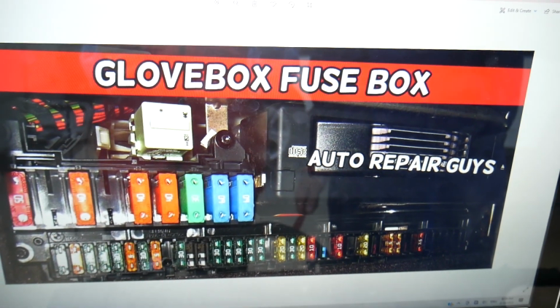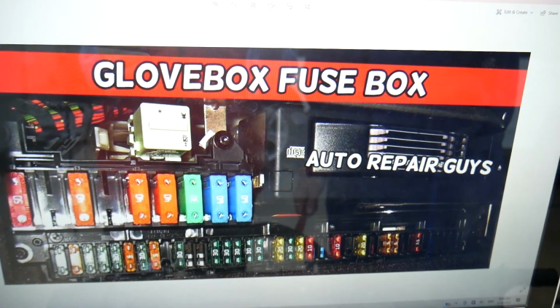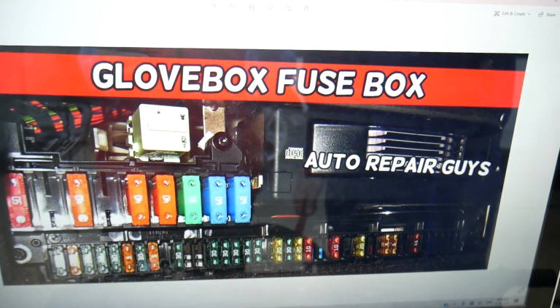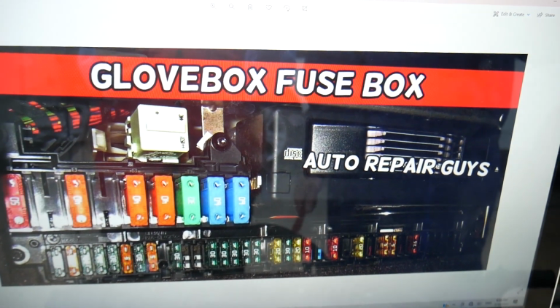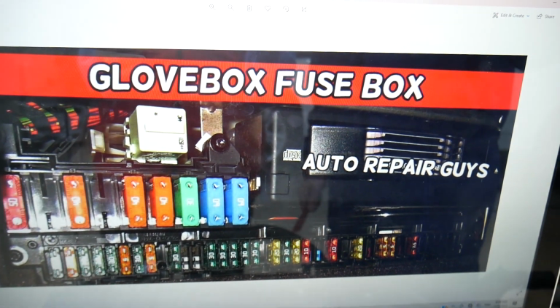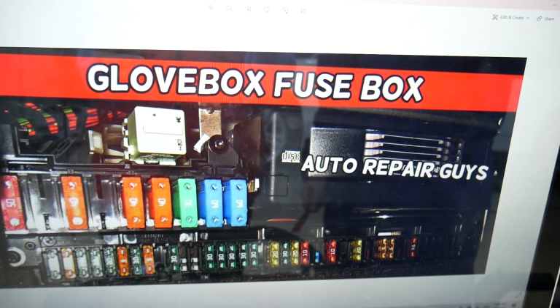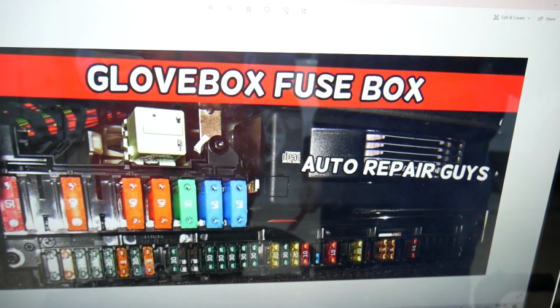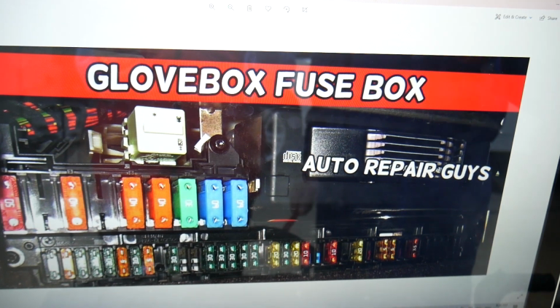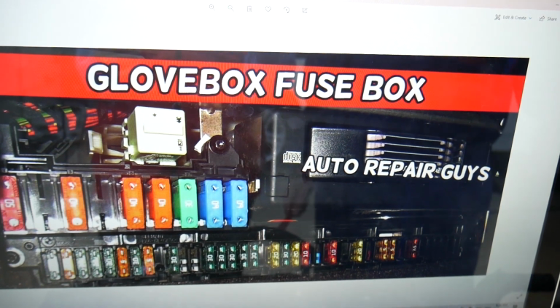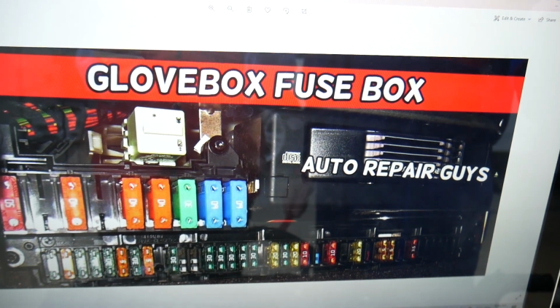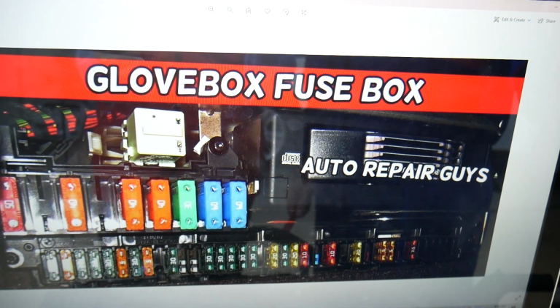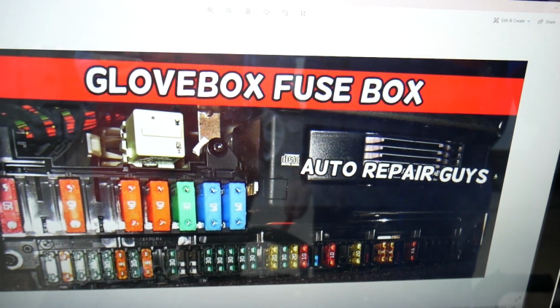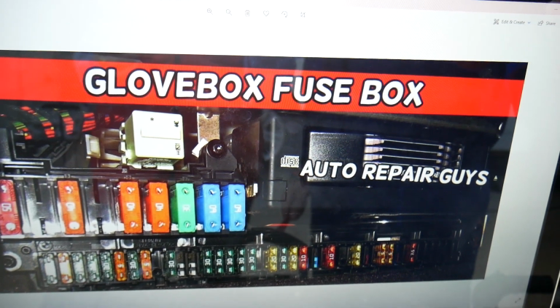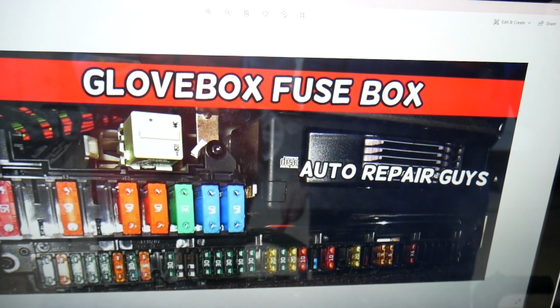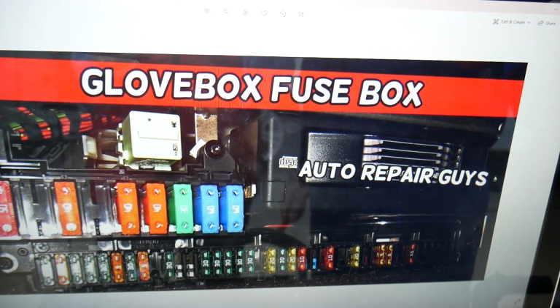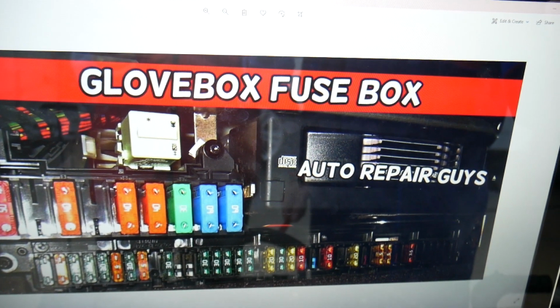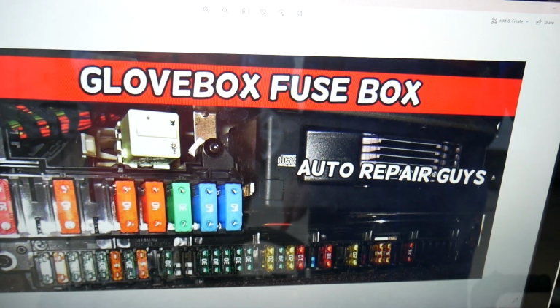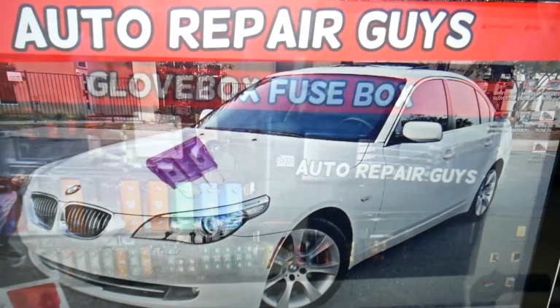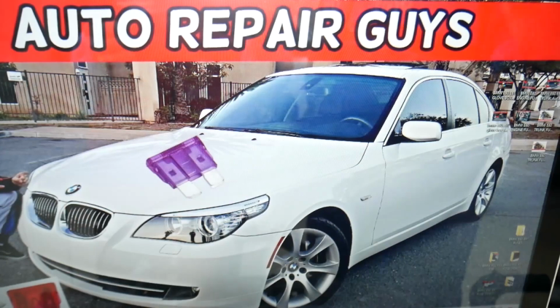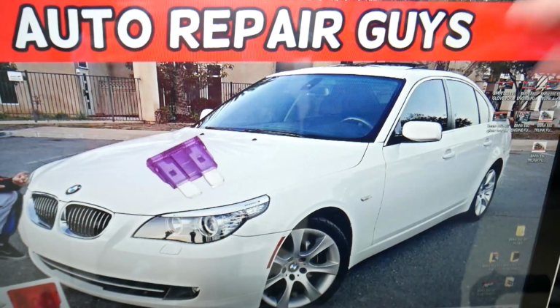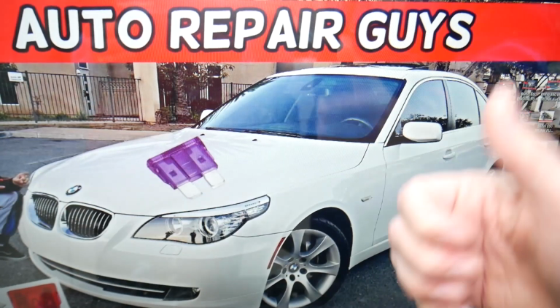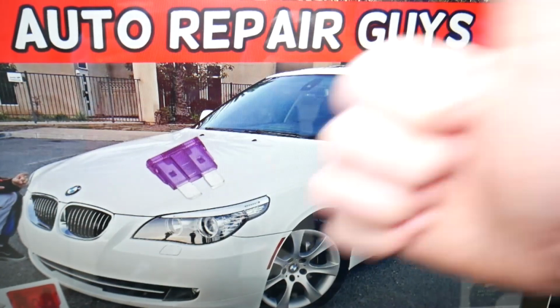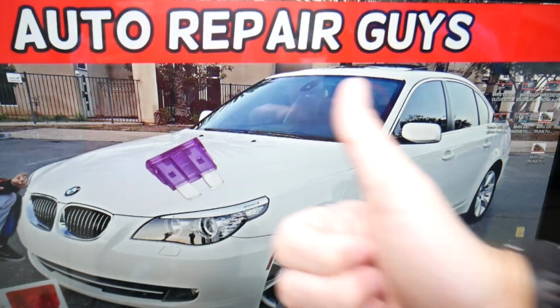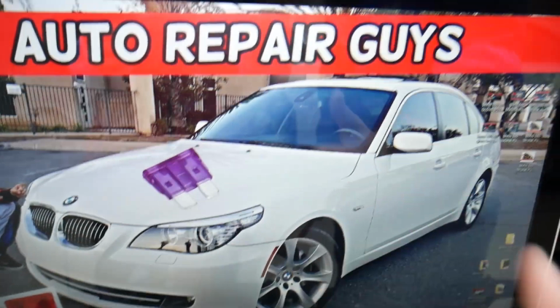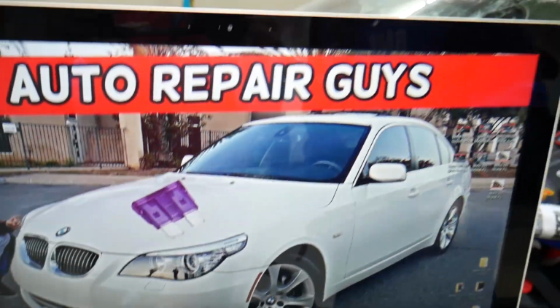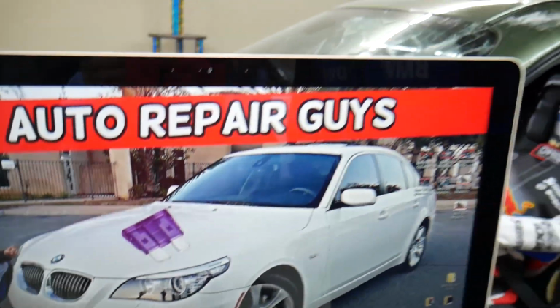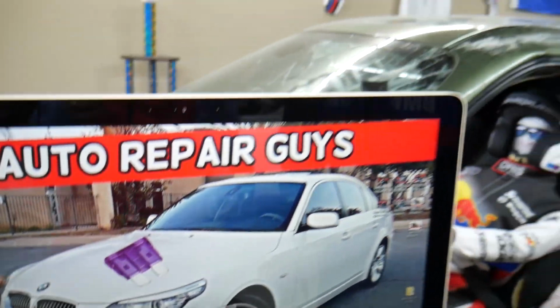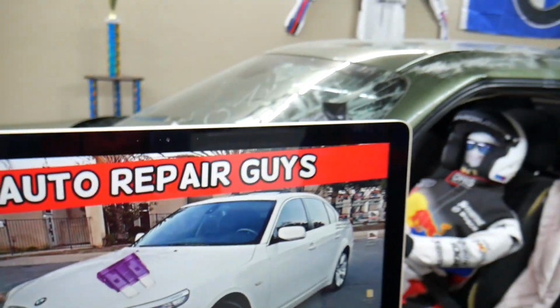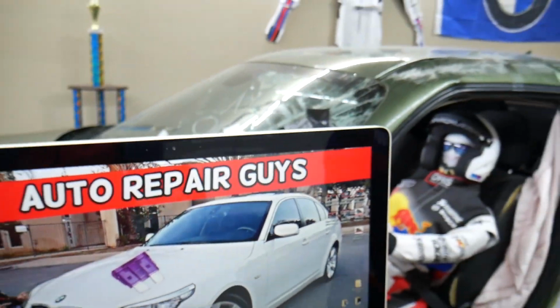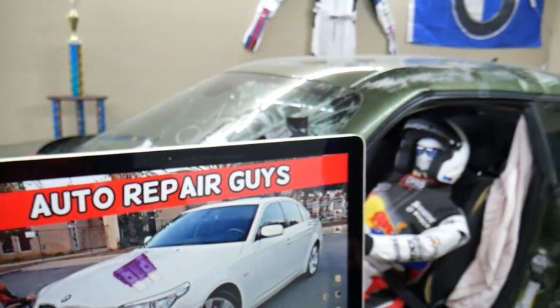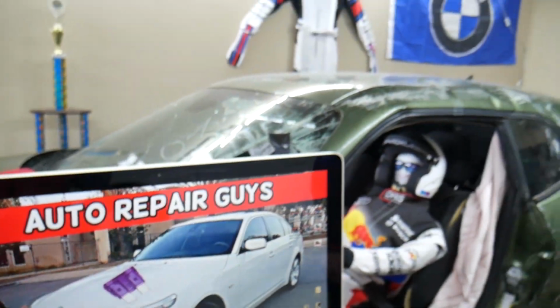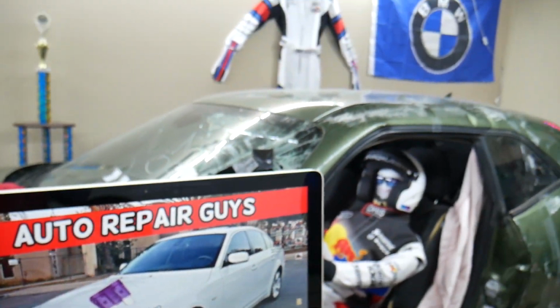So you will need to check fuse numbers 10, 11, and 32. Hopefully this video will be helpful - thank you for watching, see you guys next time.